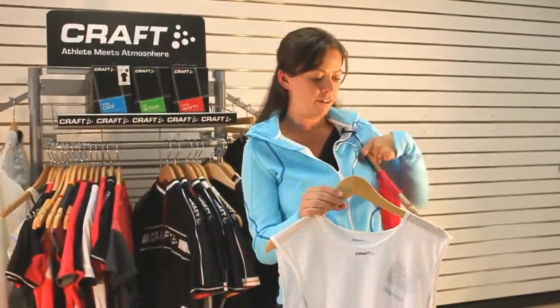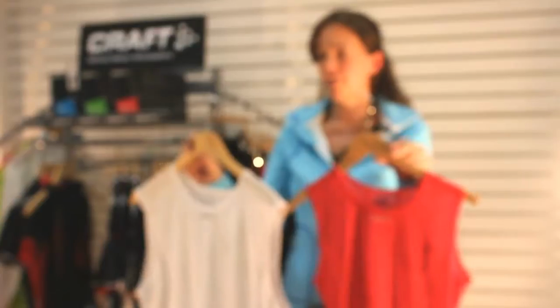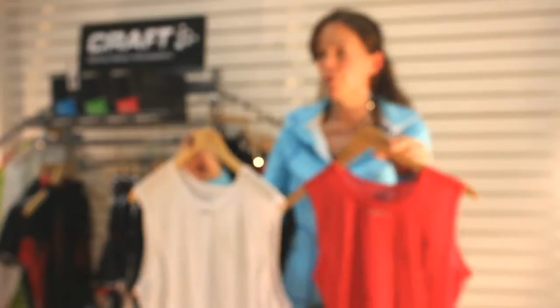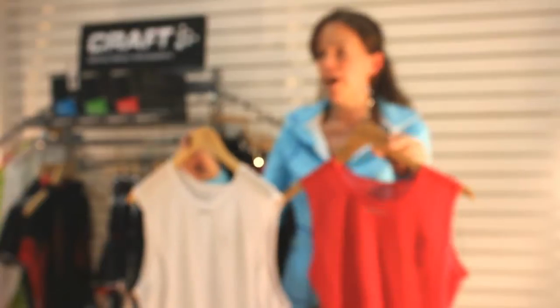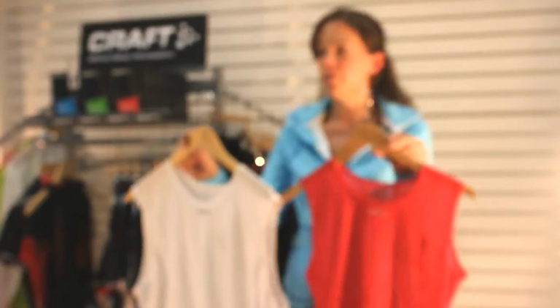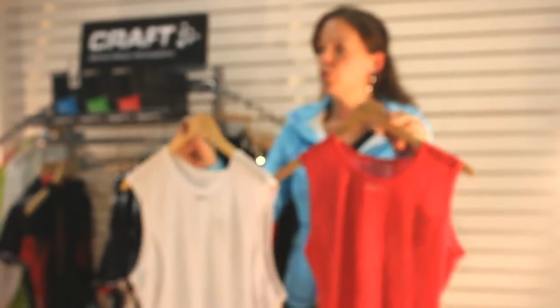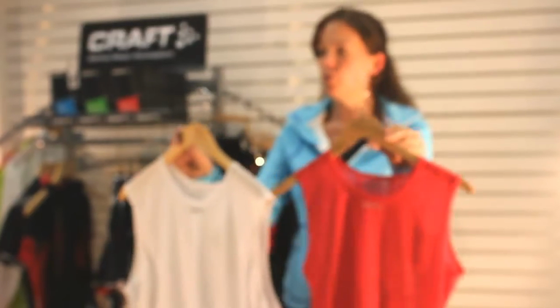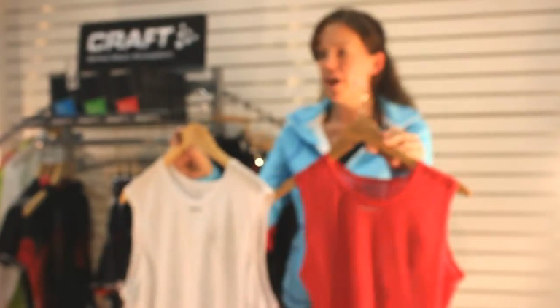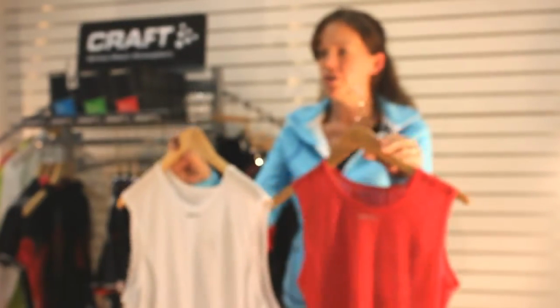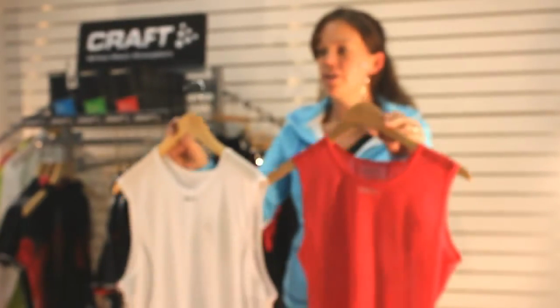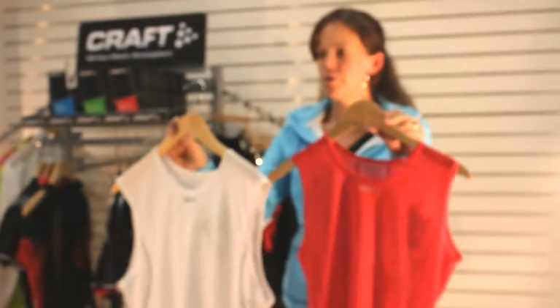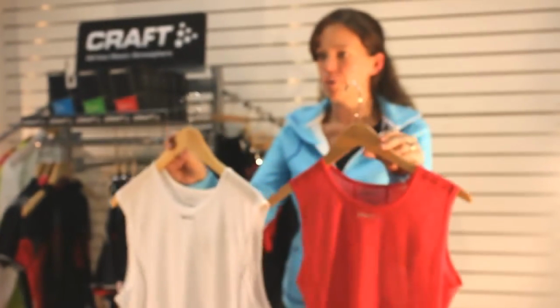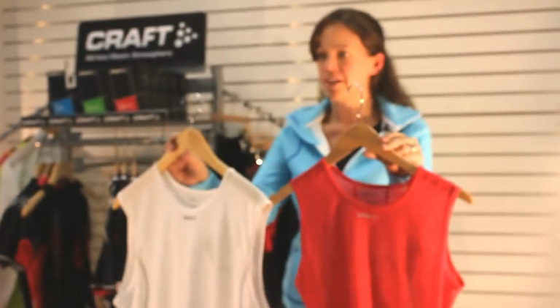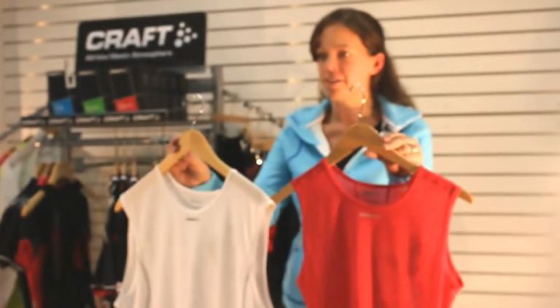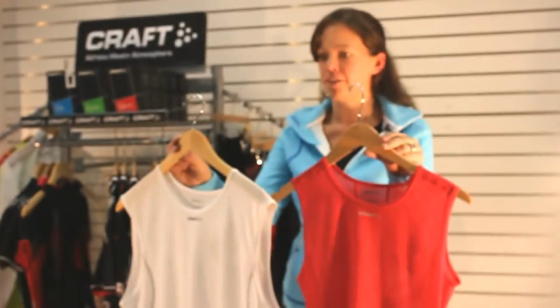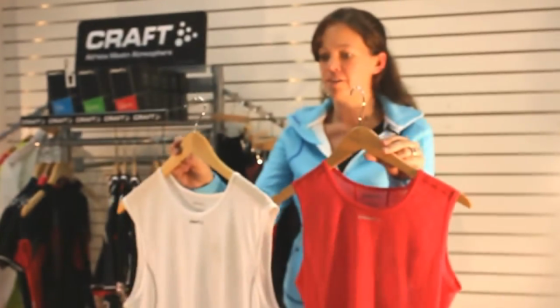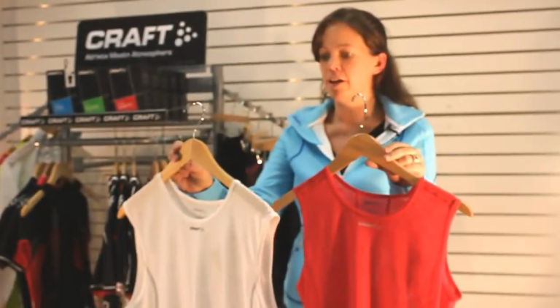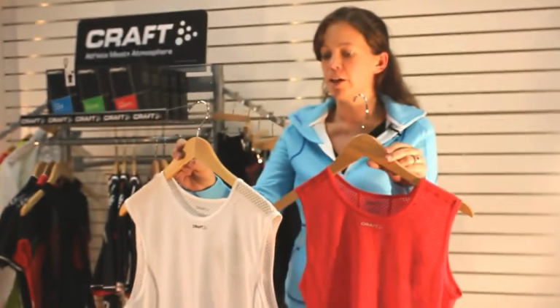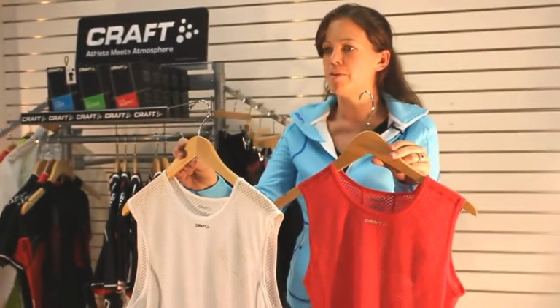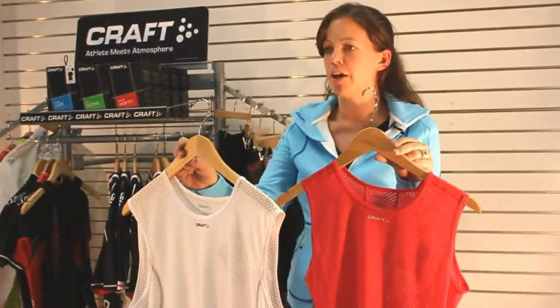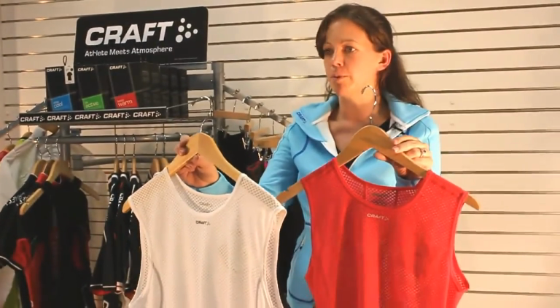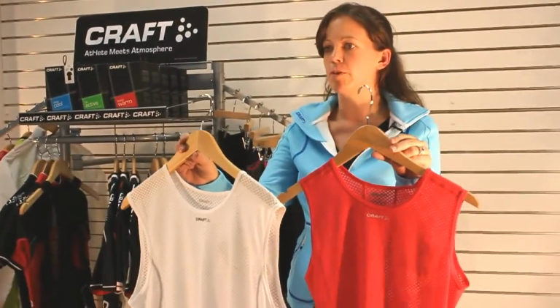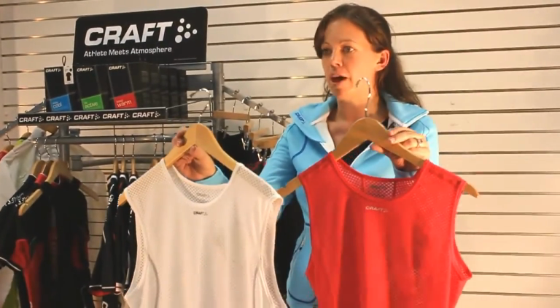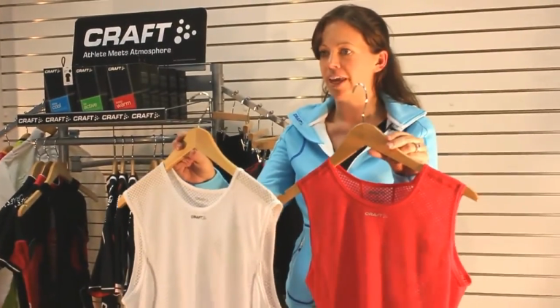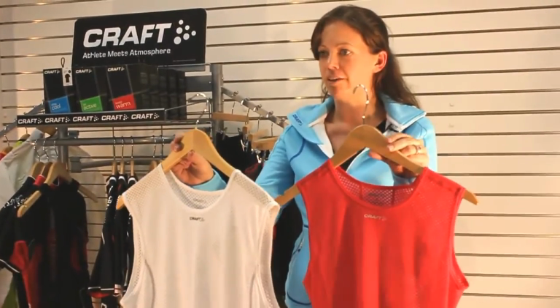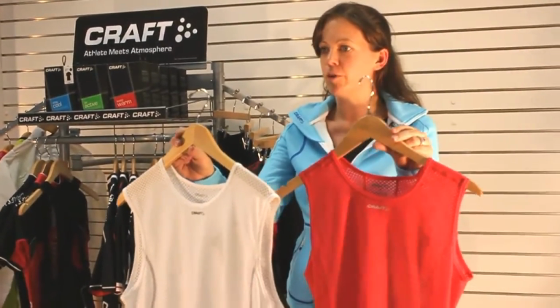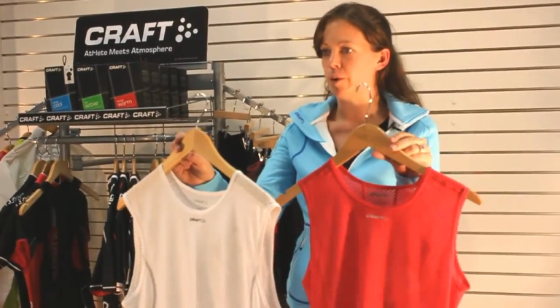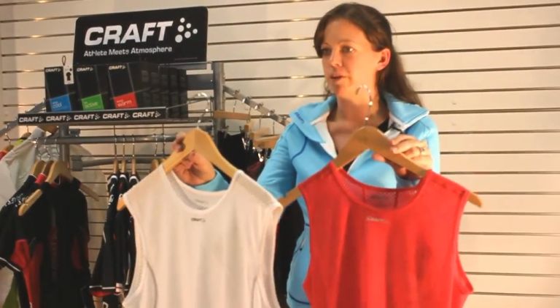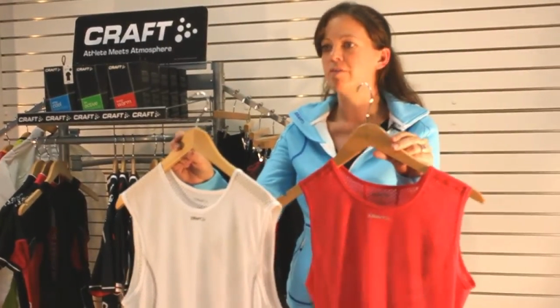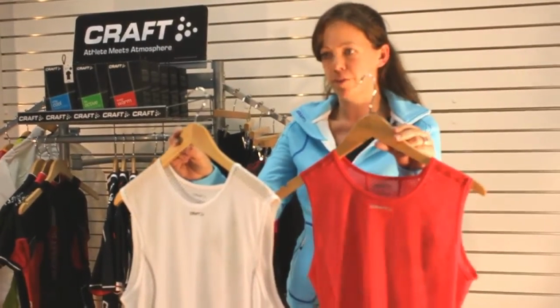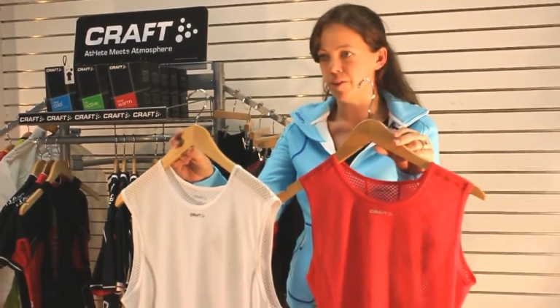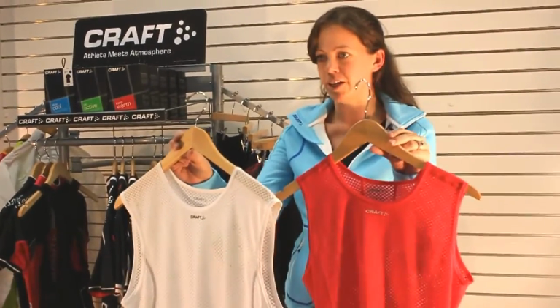The Kraft Cool Mesh Super Light Sleeveless comes available for men and for women for $50.